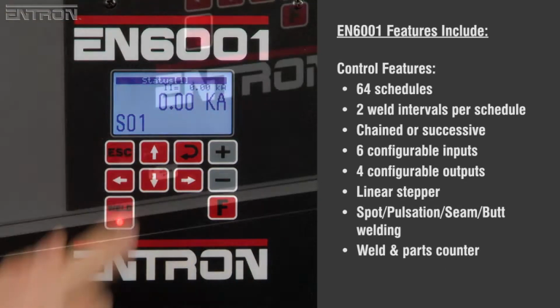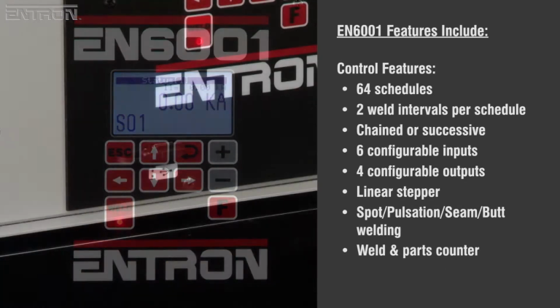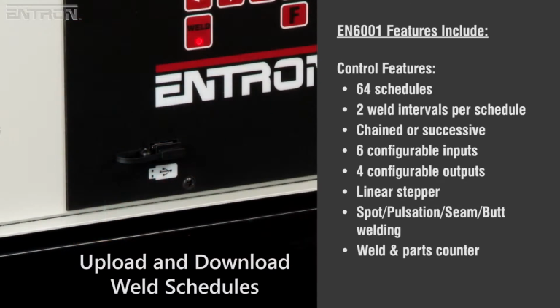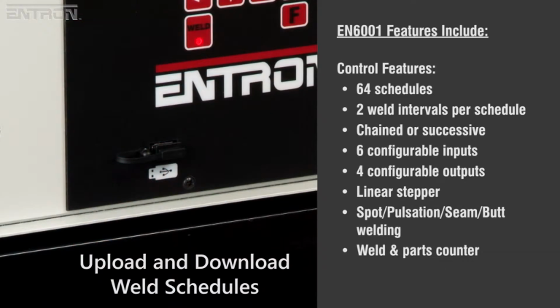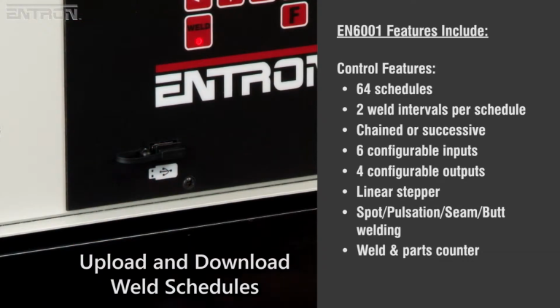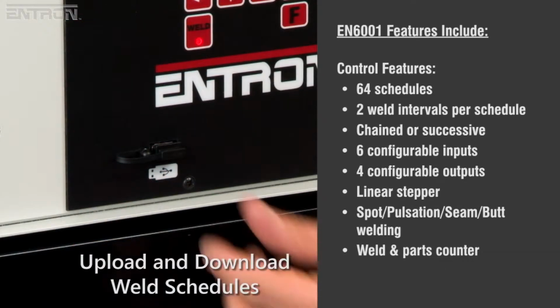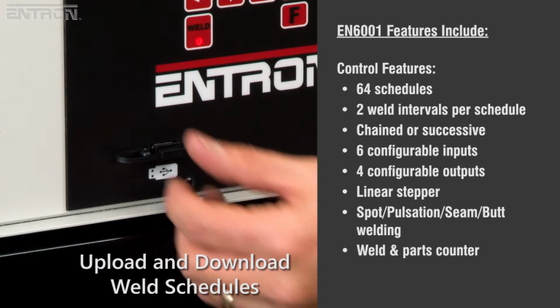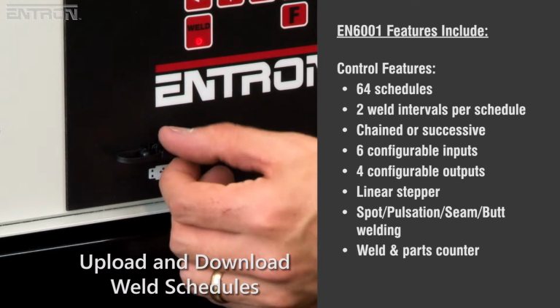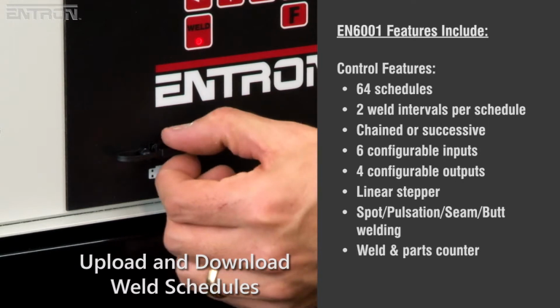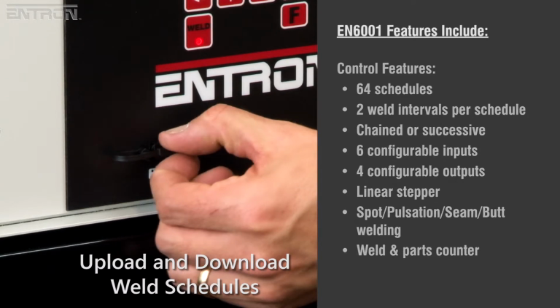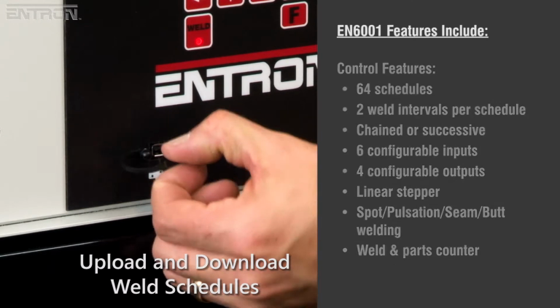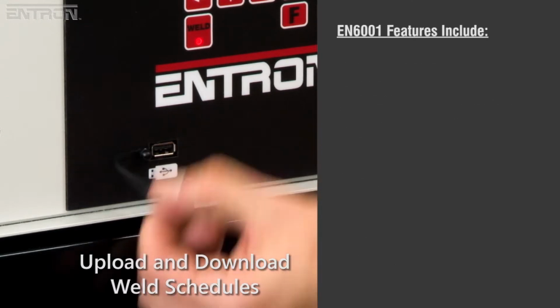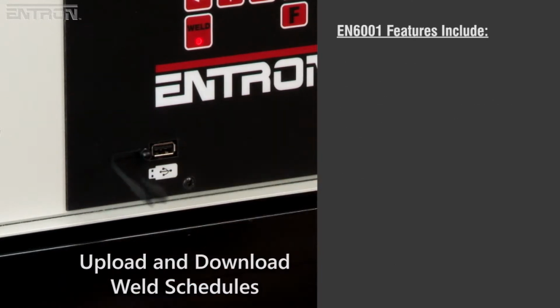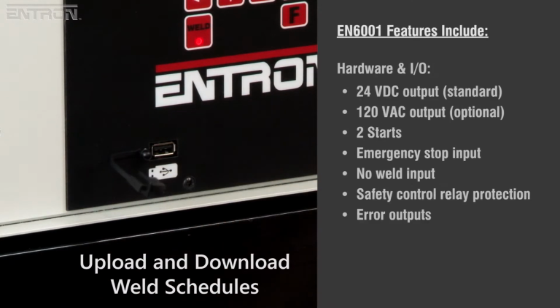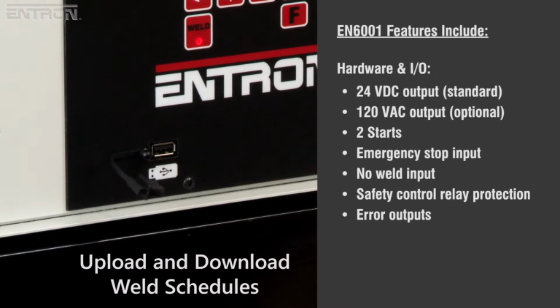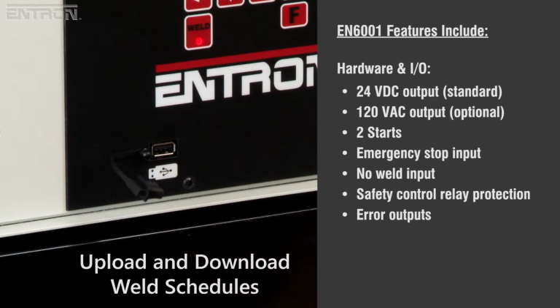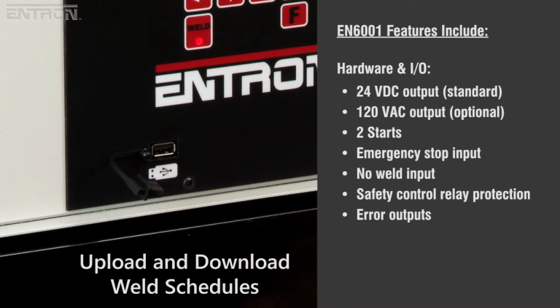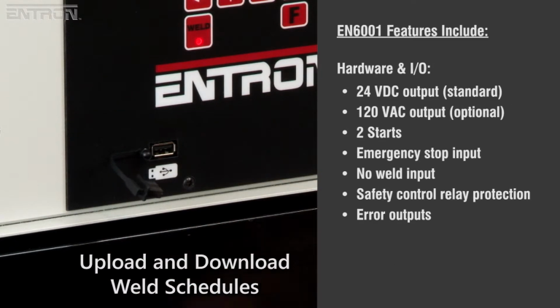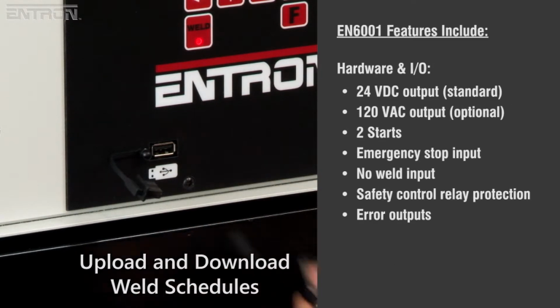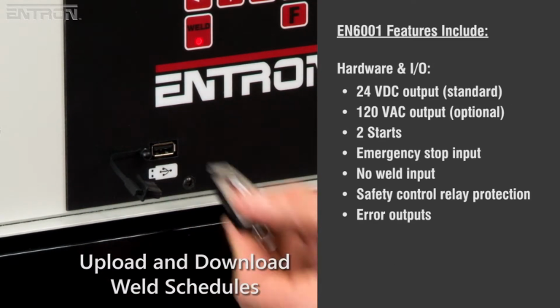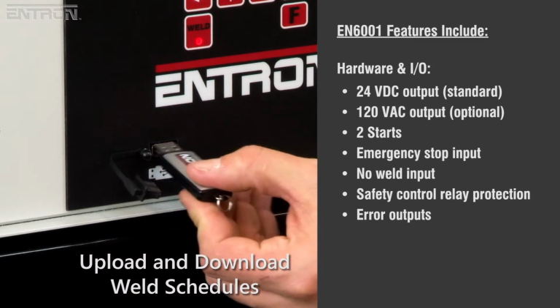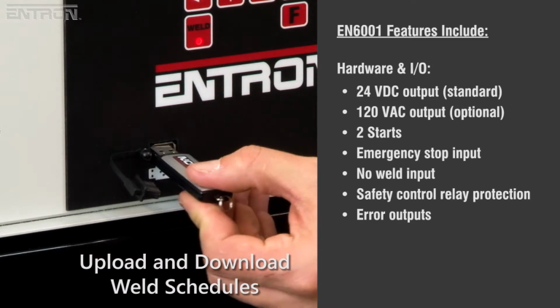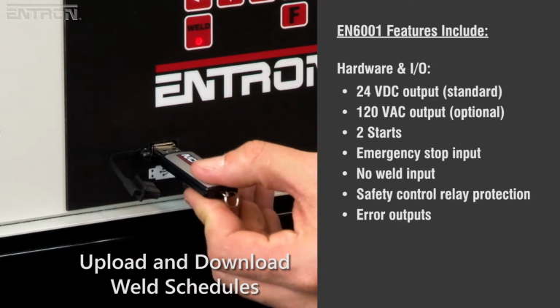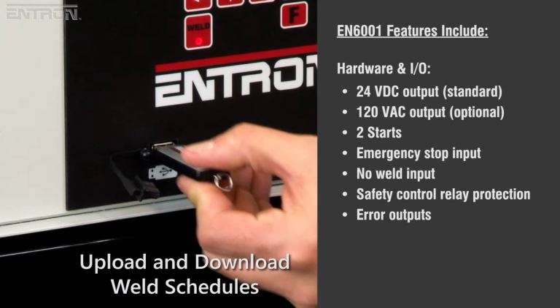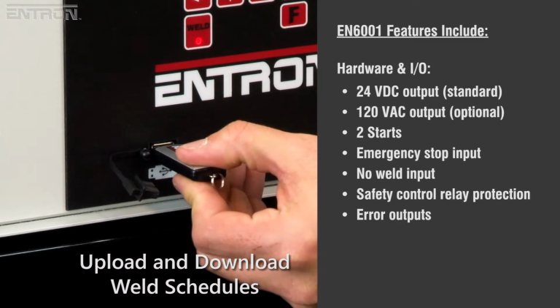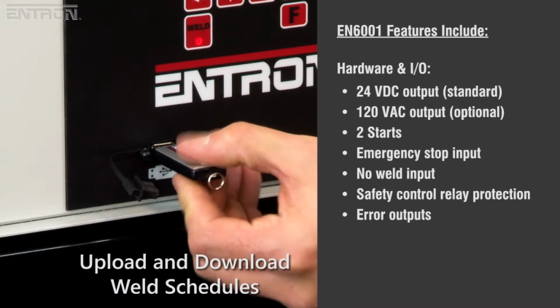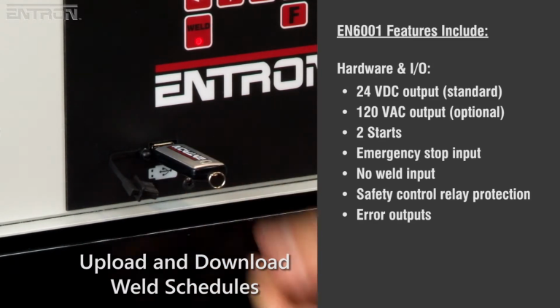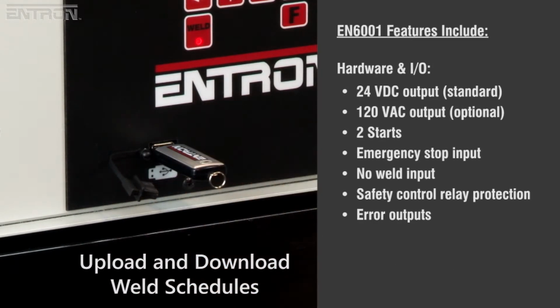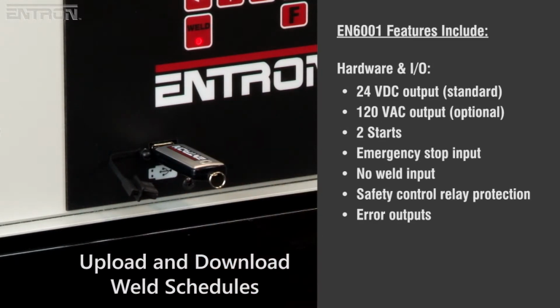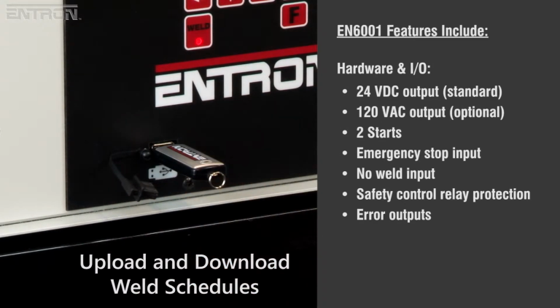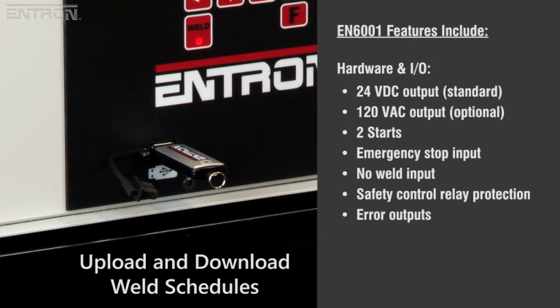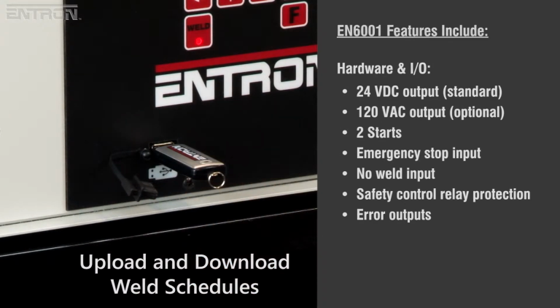For faster backup and cloning of weld schedules, the EN6001 features integrated USB support as standard.